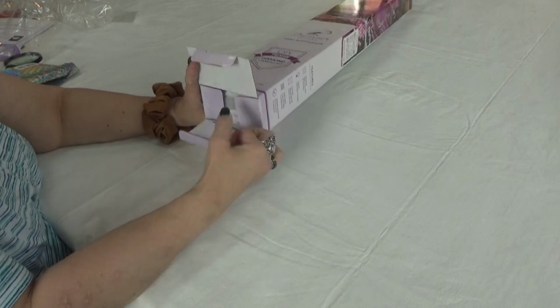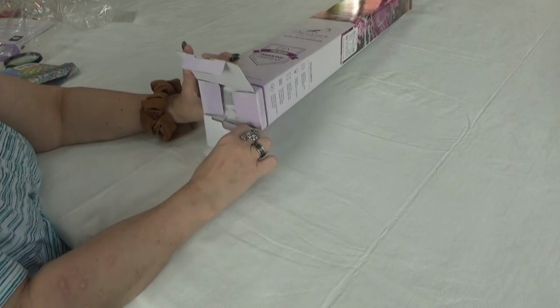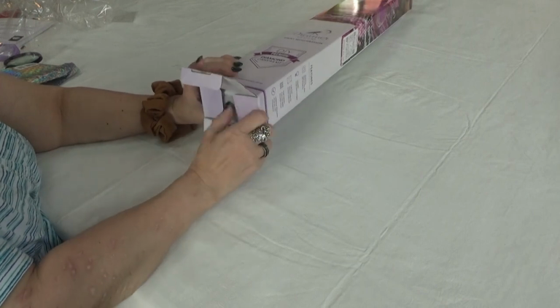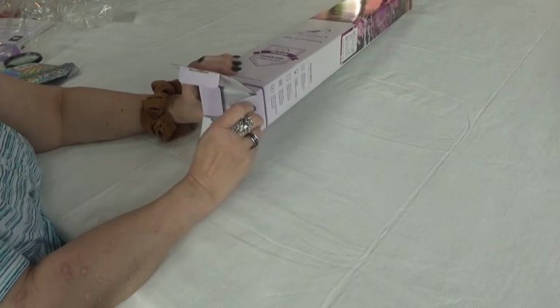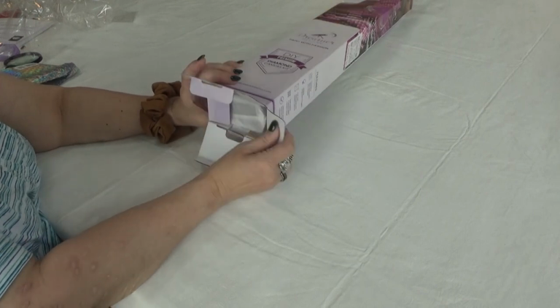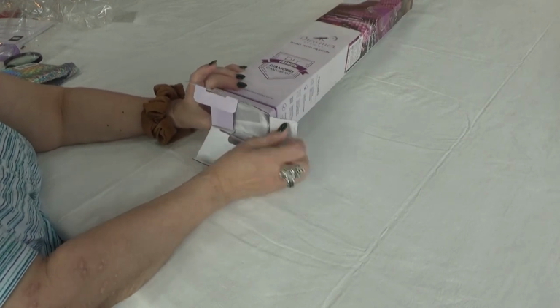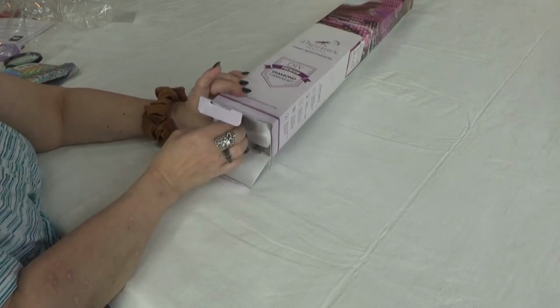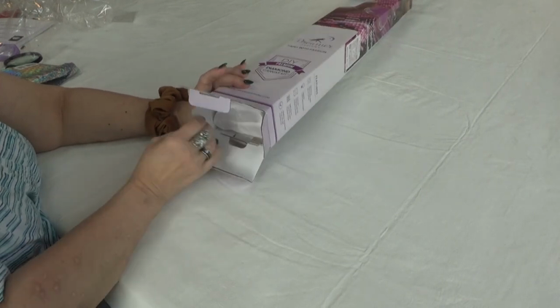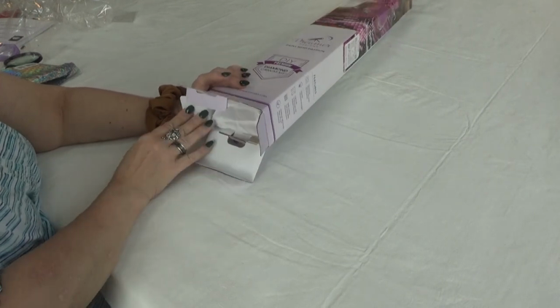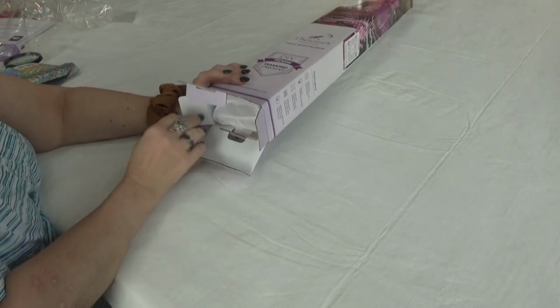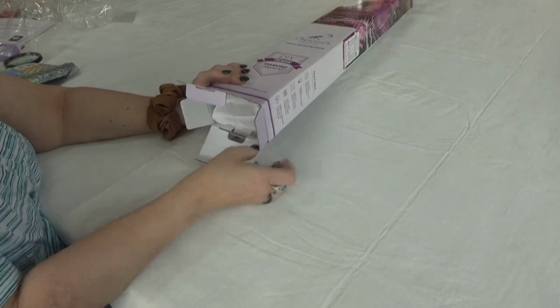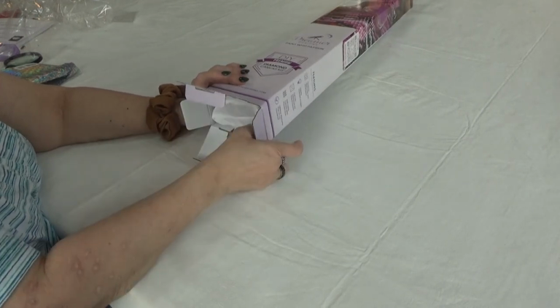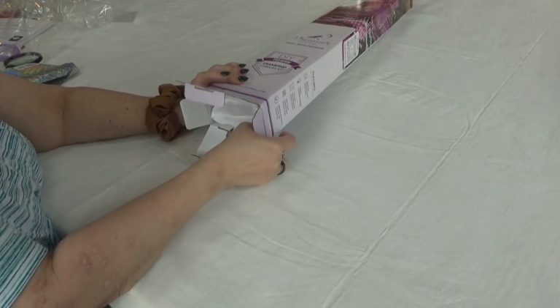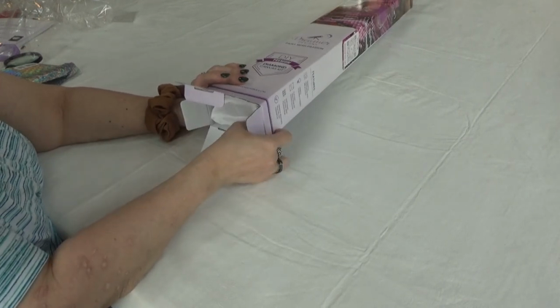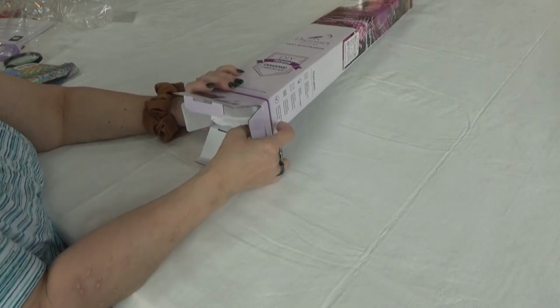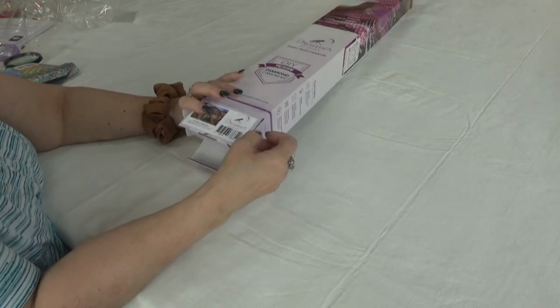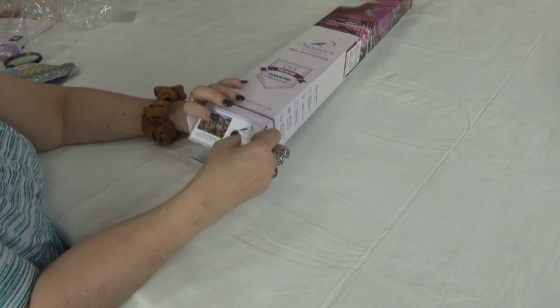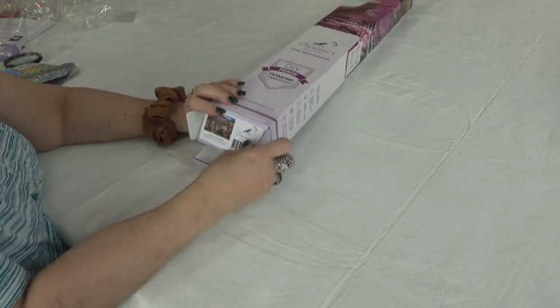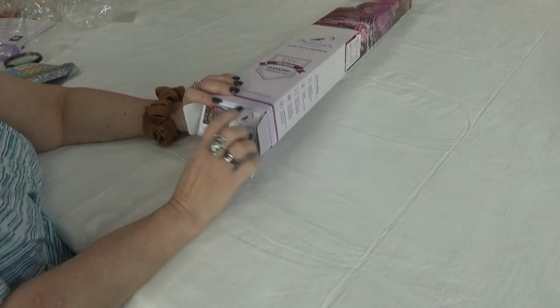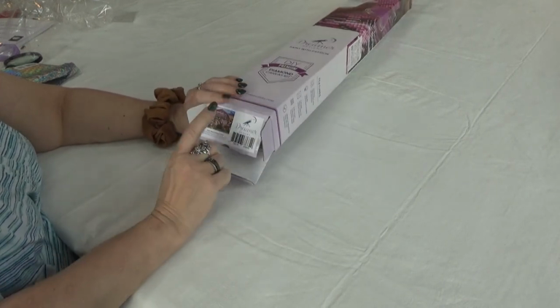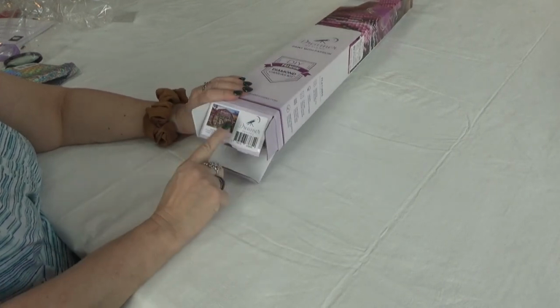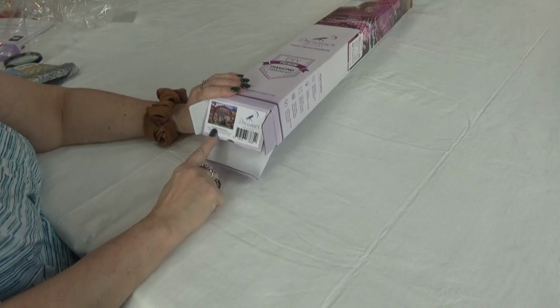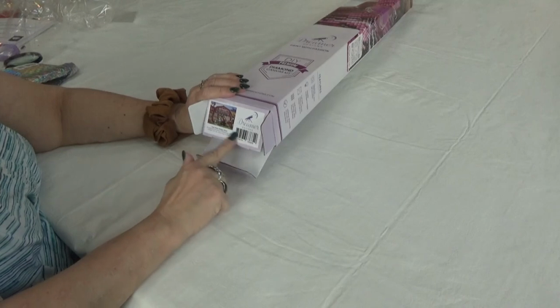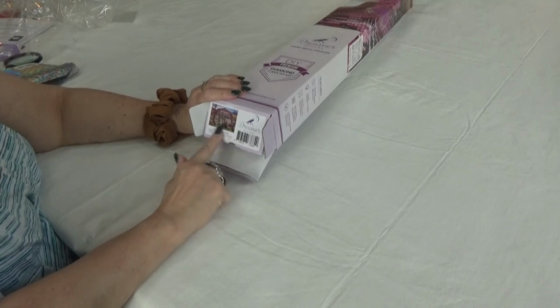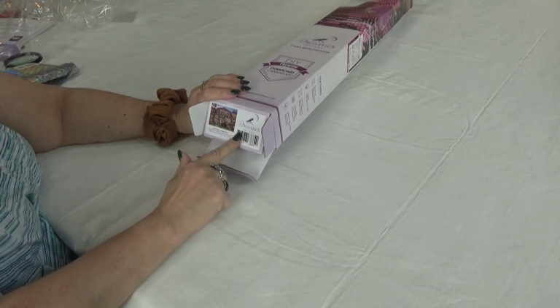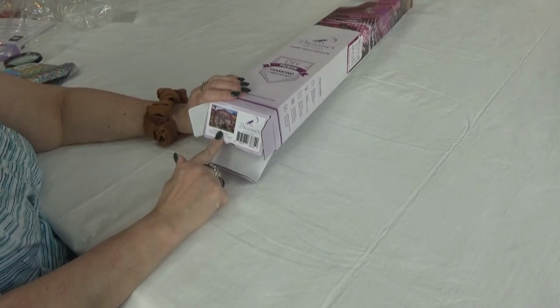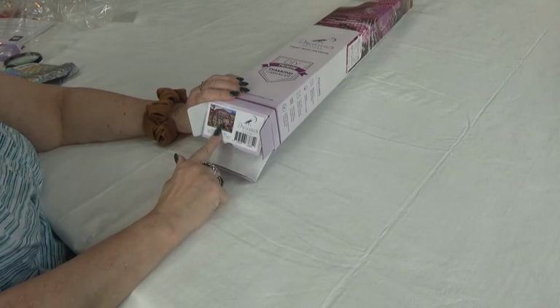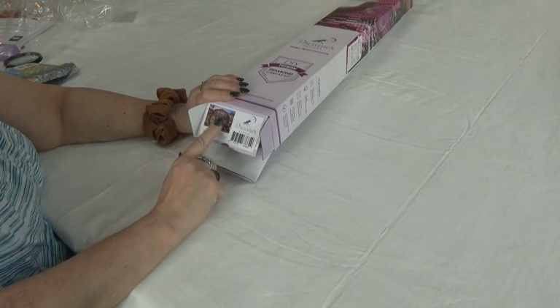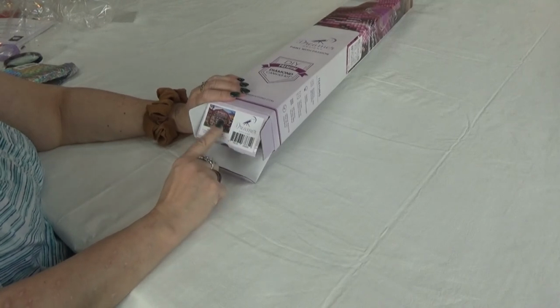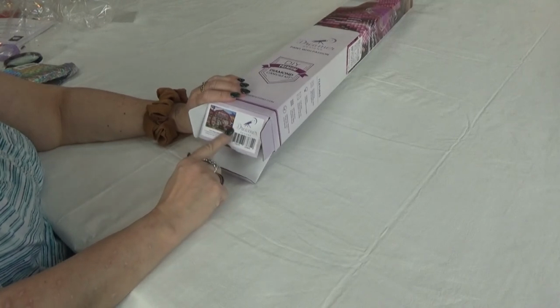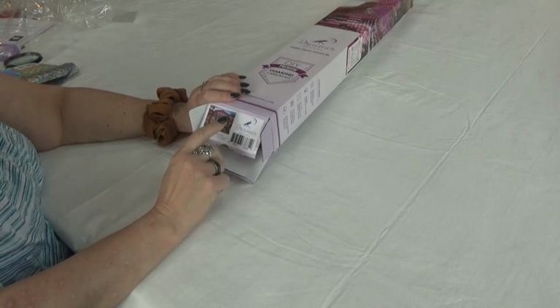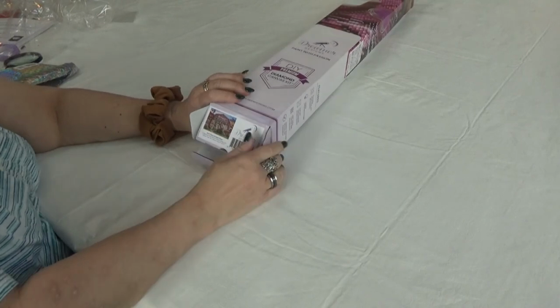As I'm opening up these goodies, I do love one of the features that Dreamer Design always has had, which is a big picture on the end of the box of what the kit entails.